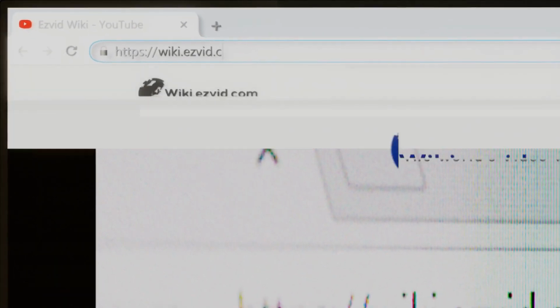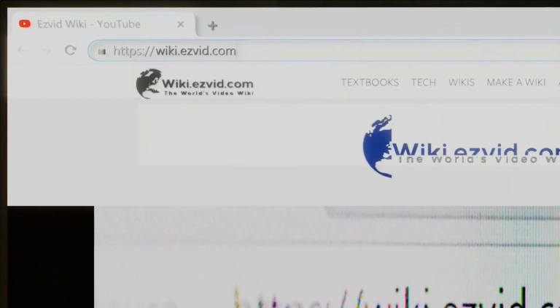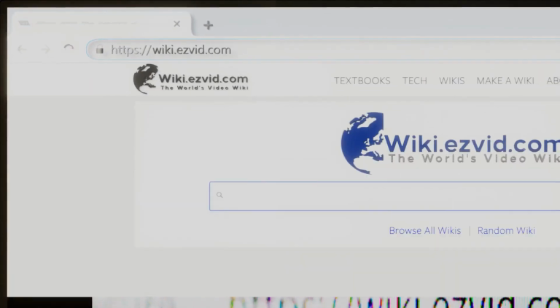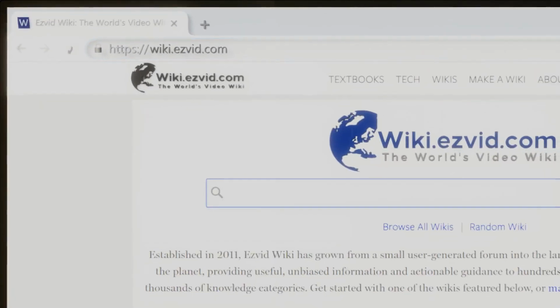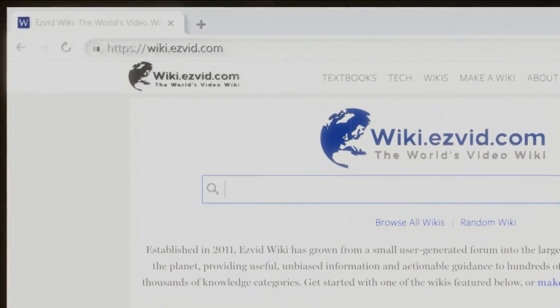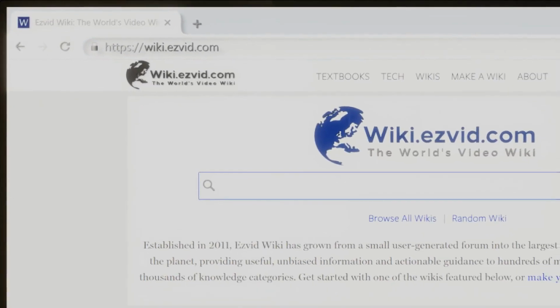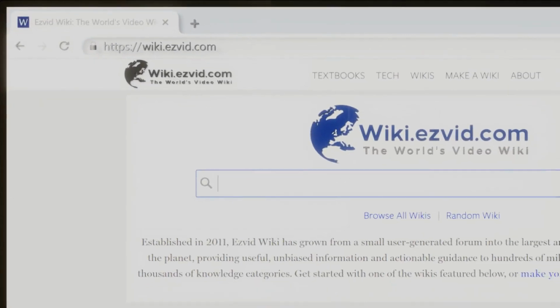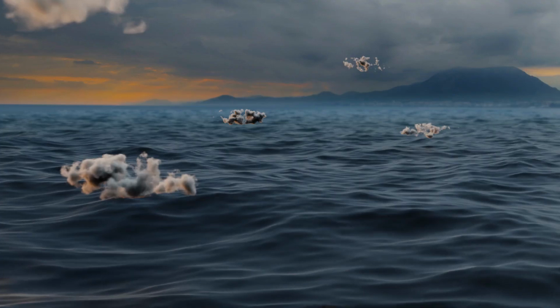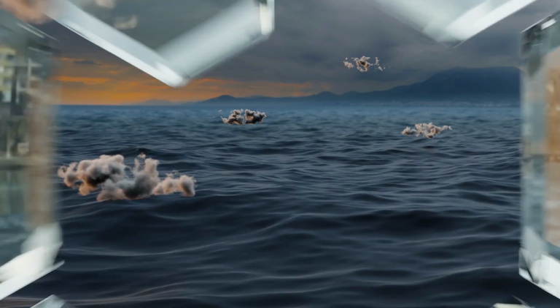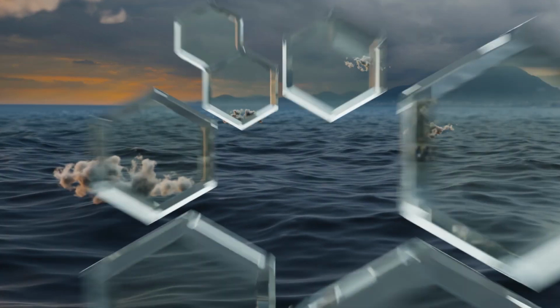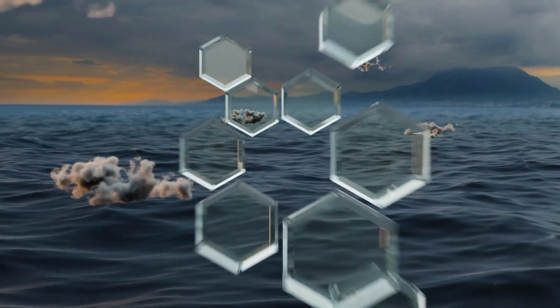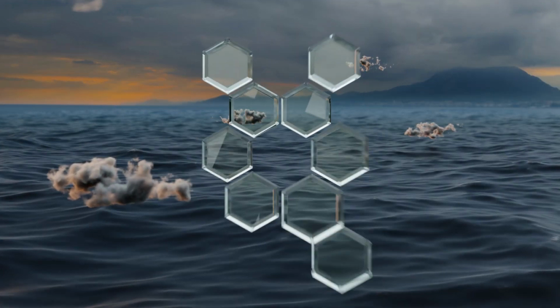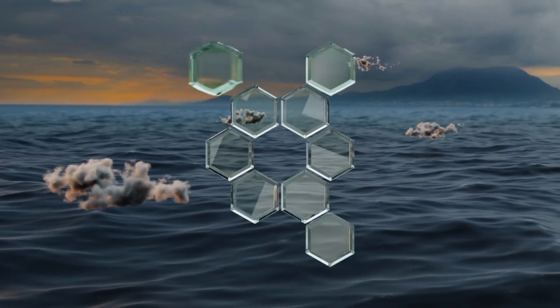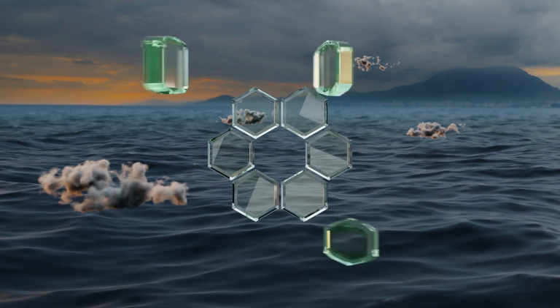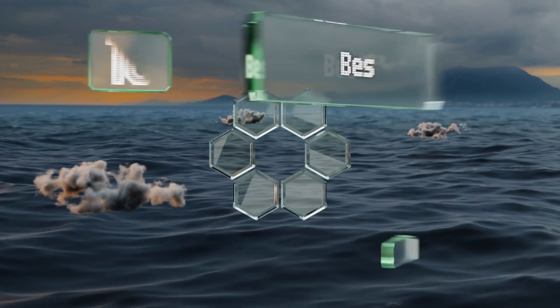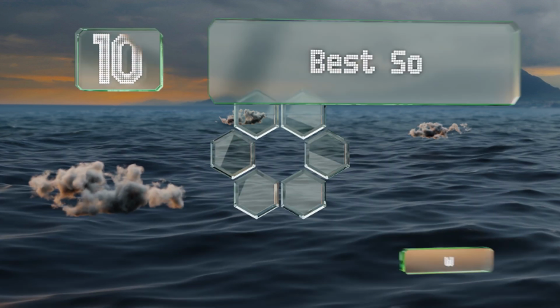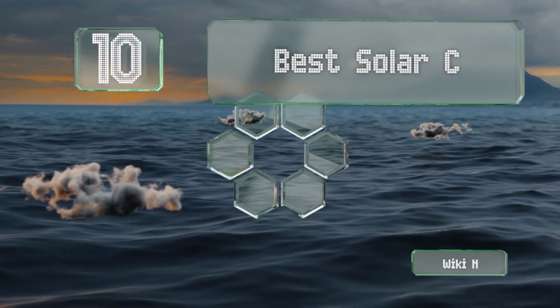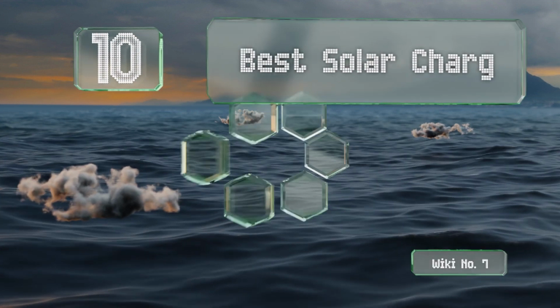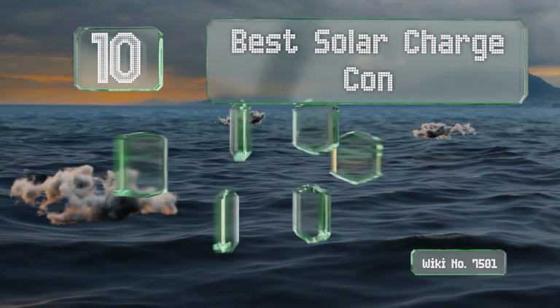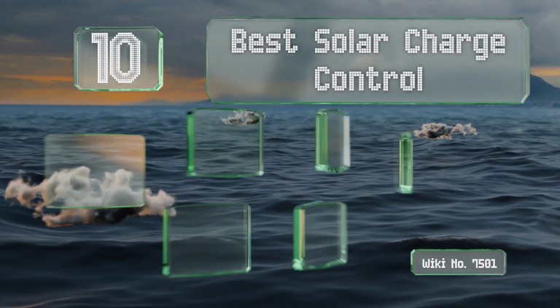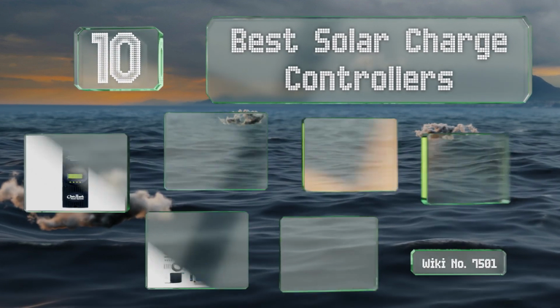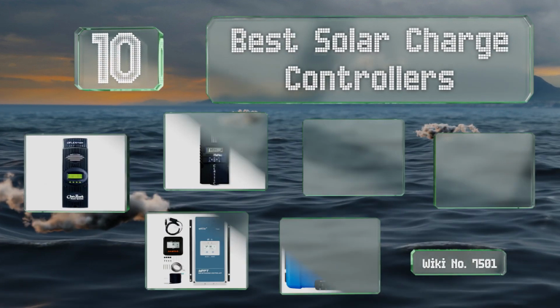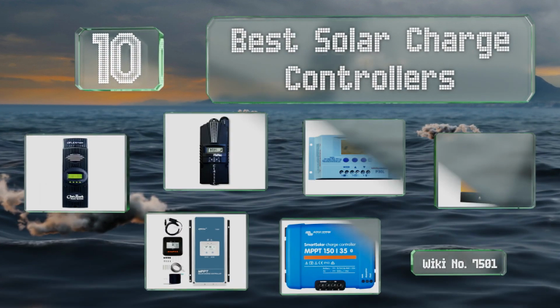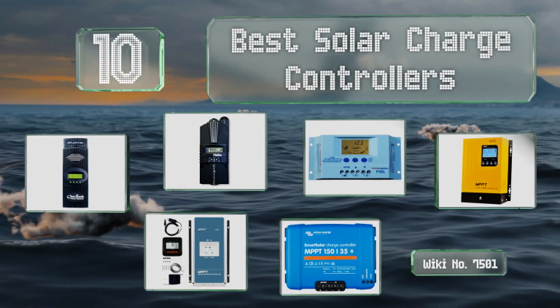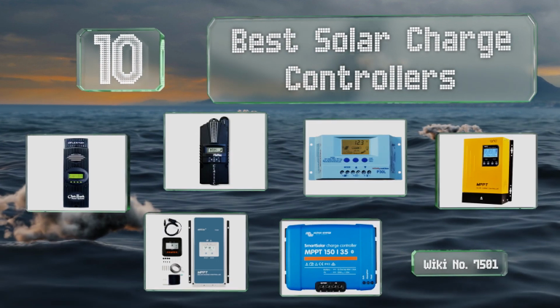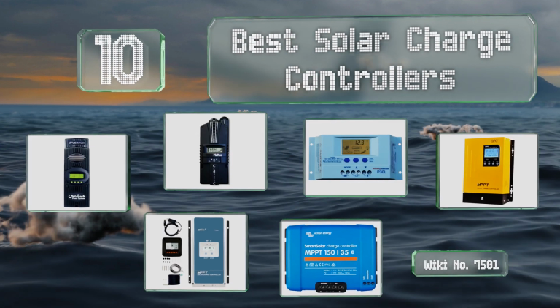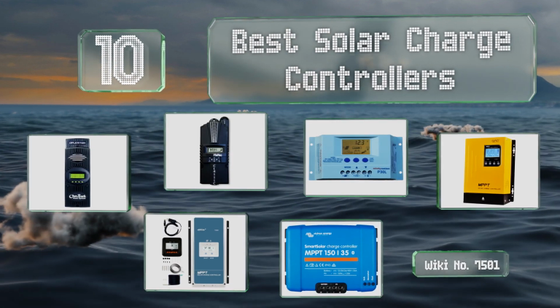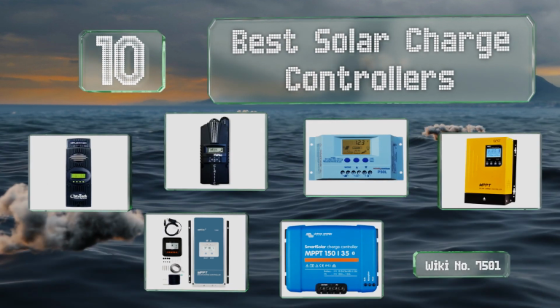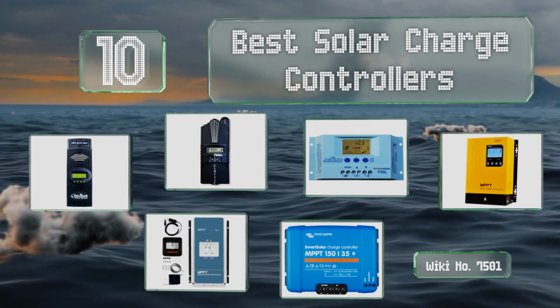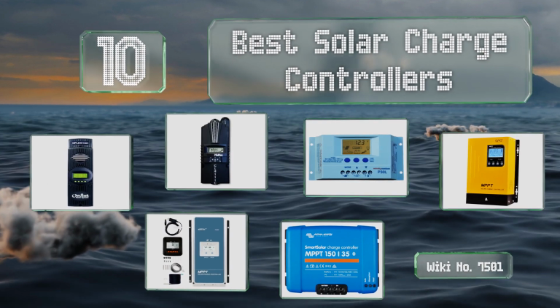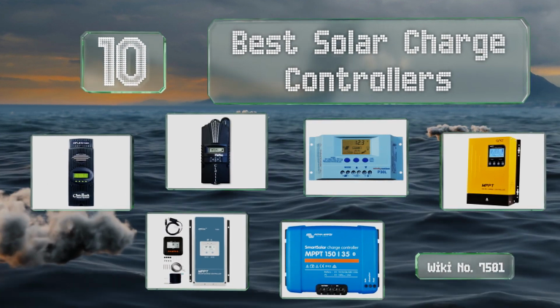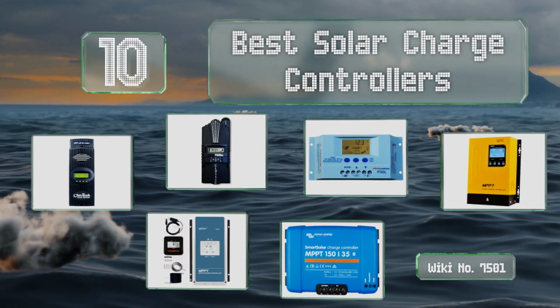EasyVid presents the 10 best solar charge controllers. Let's get started with the list.